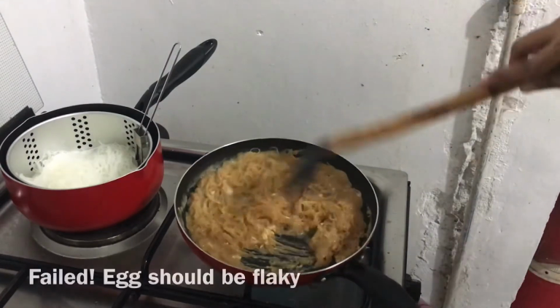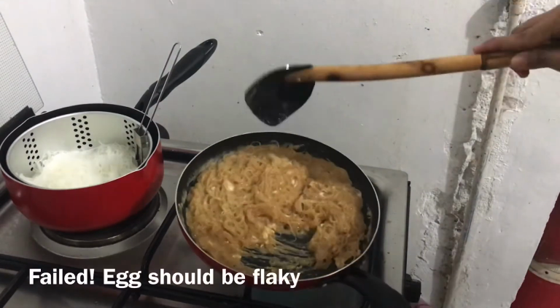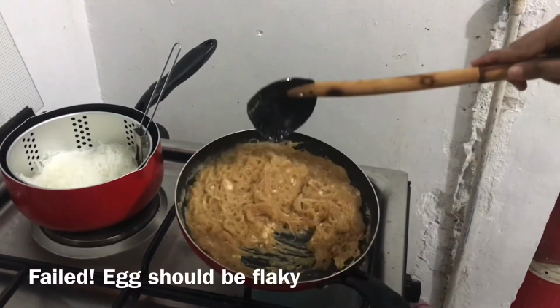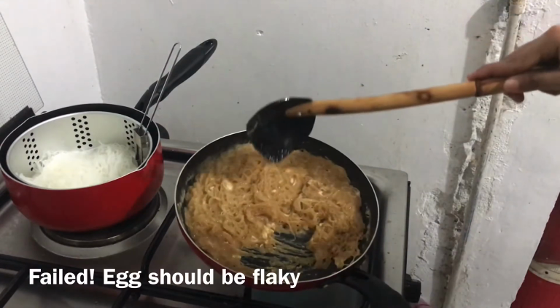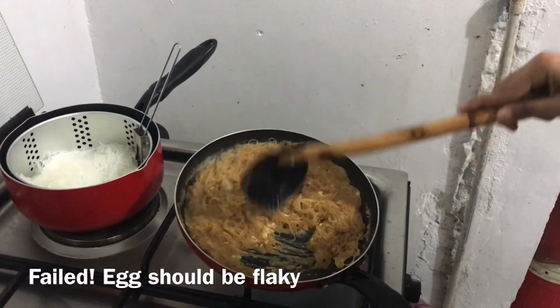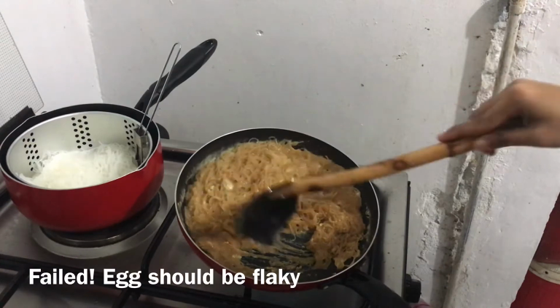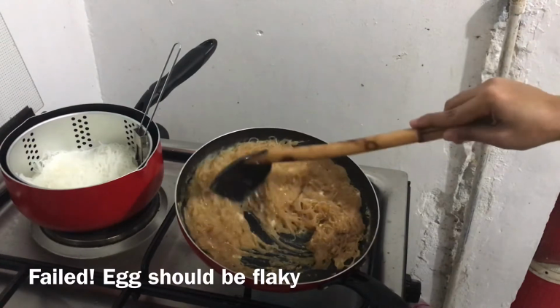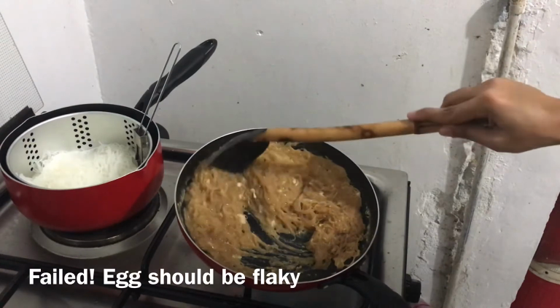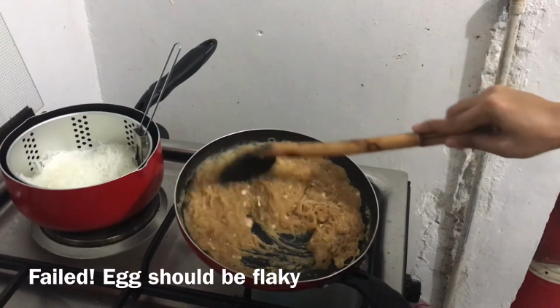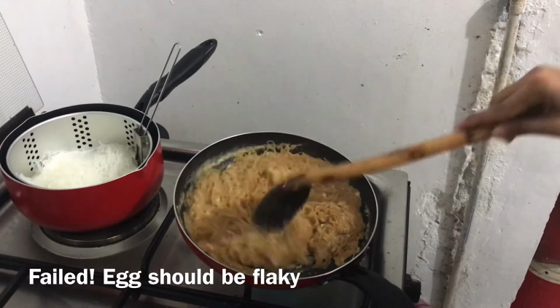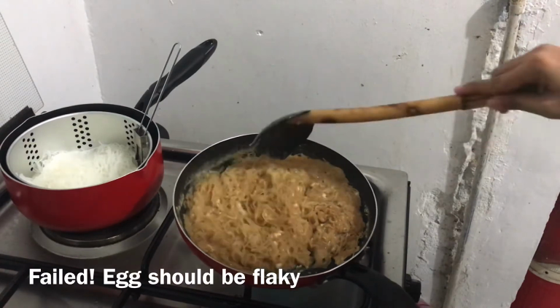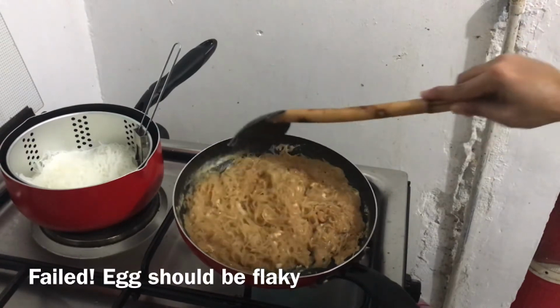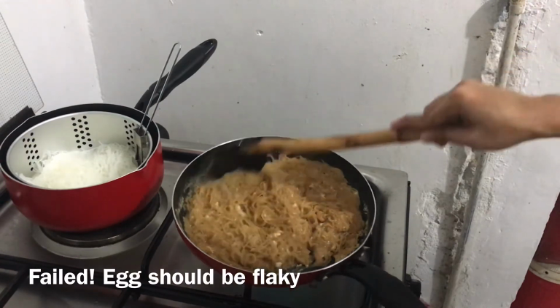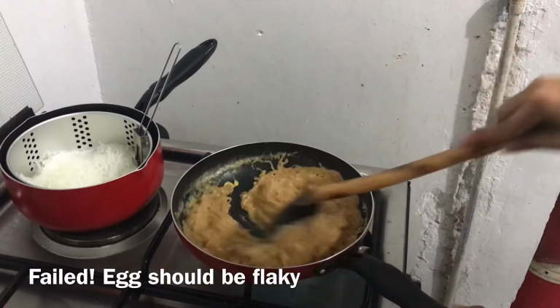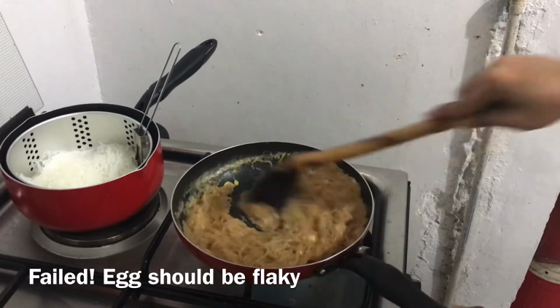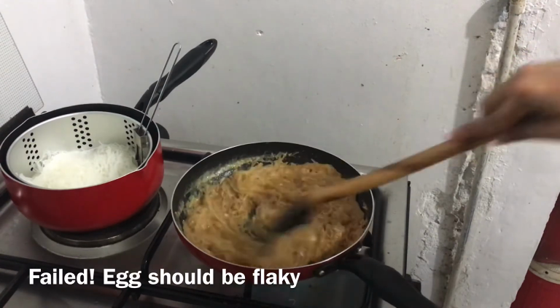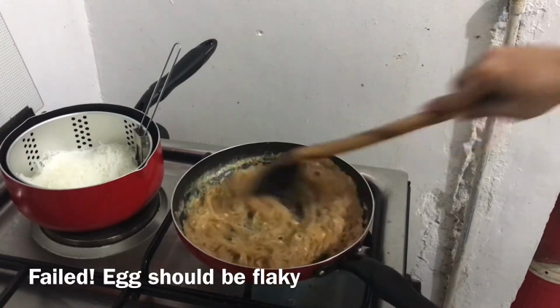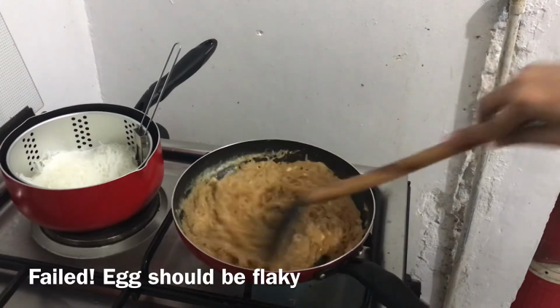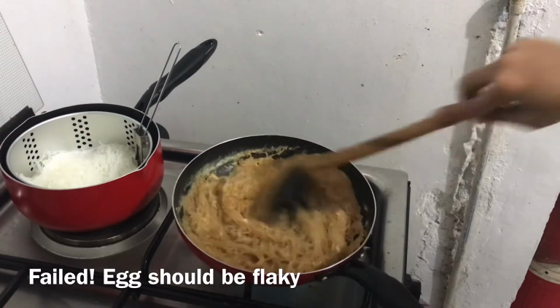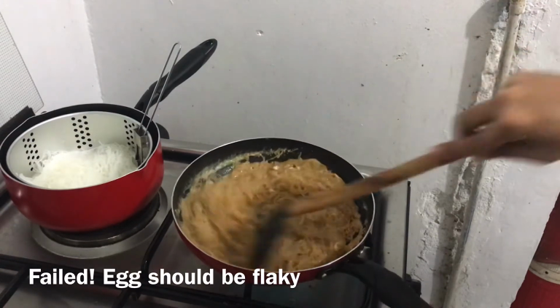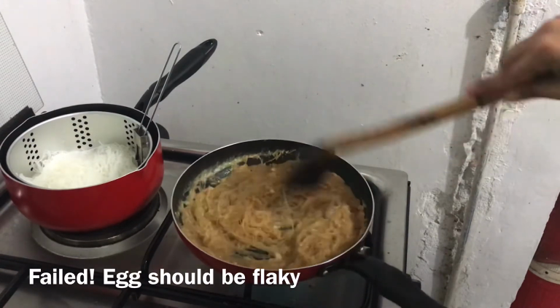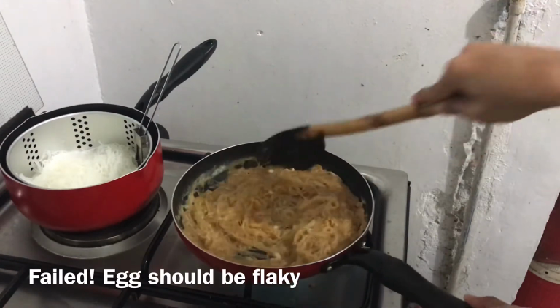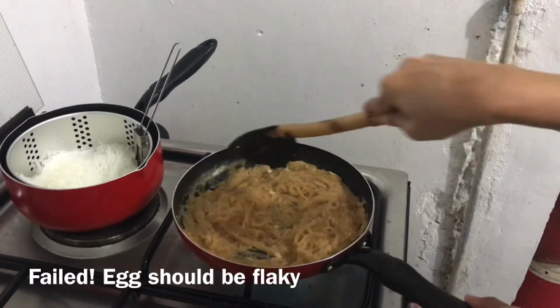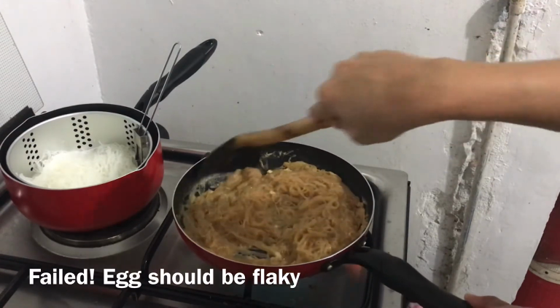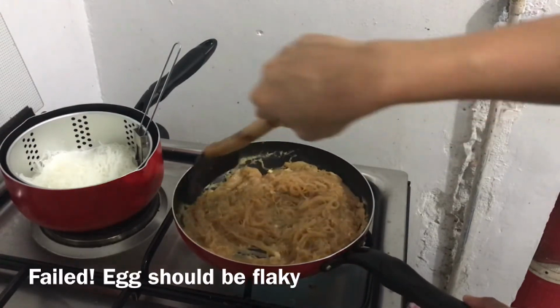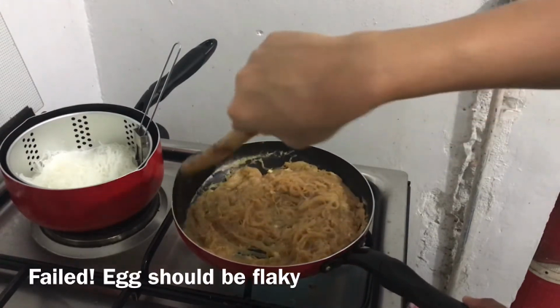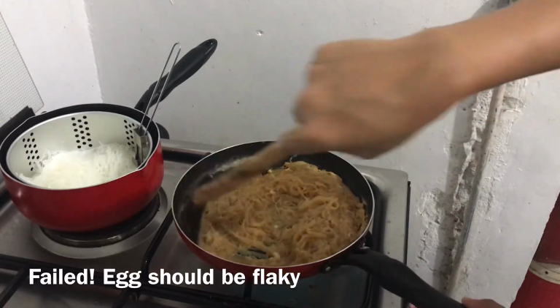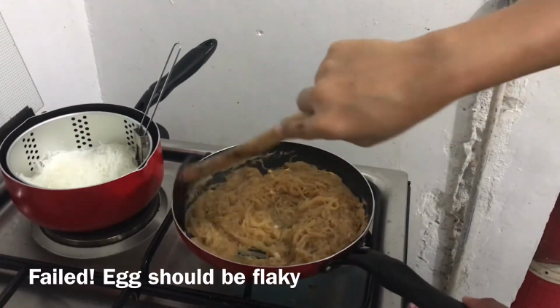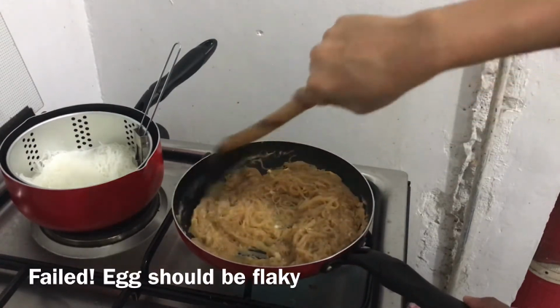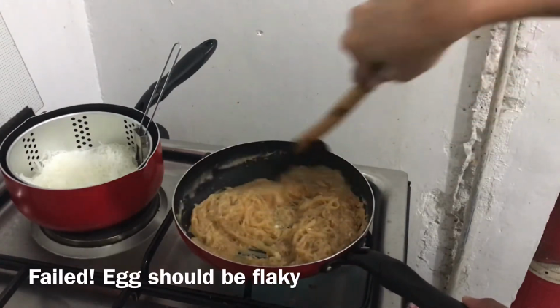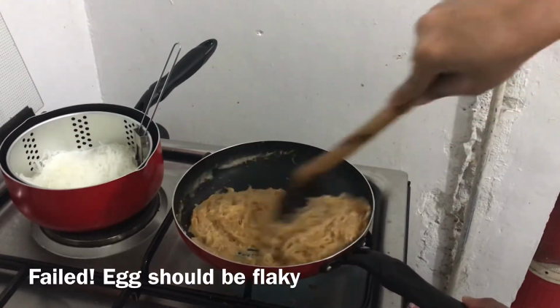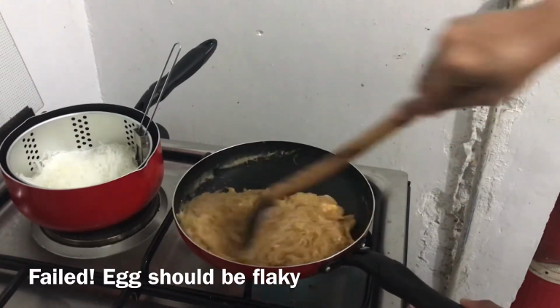Oh, hindi ko nakuha yung consistency ng egg! May gulay.